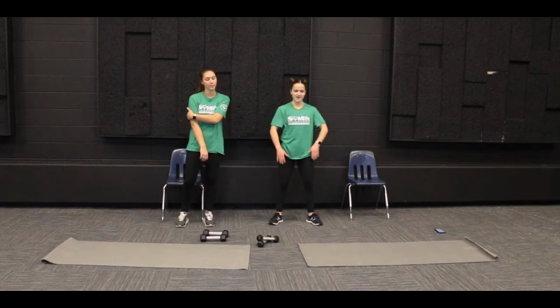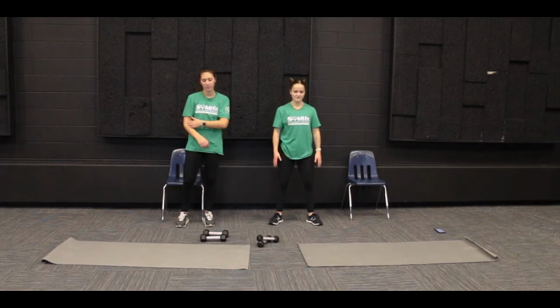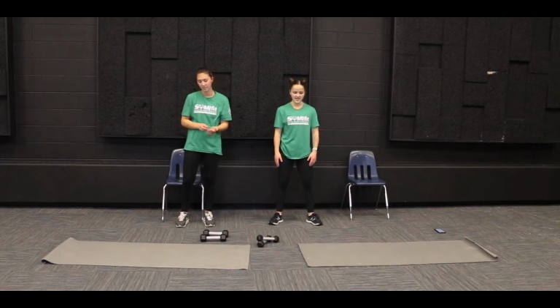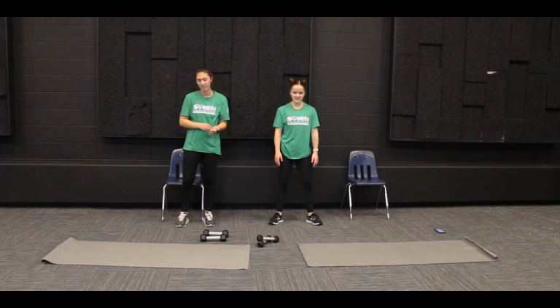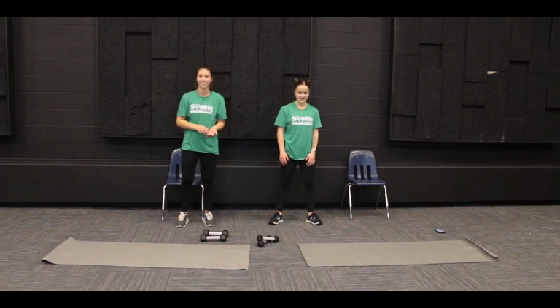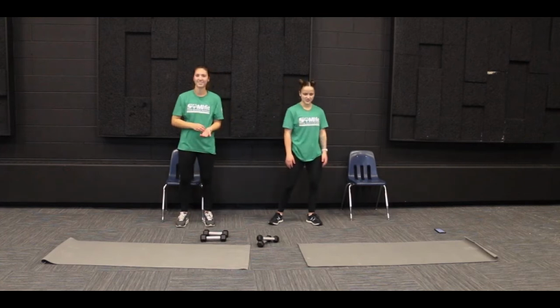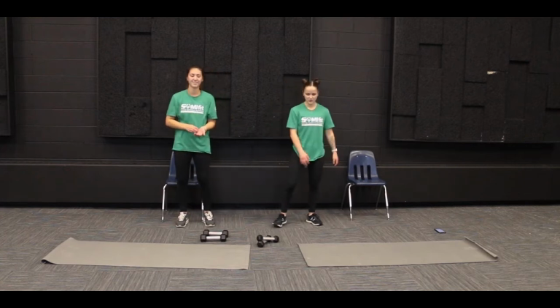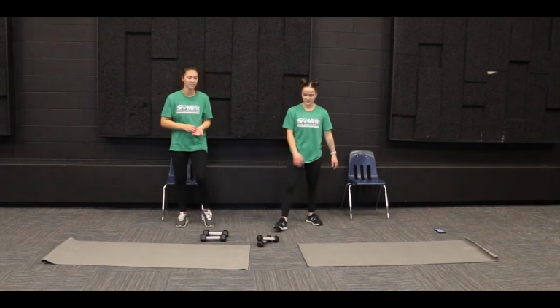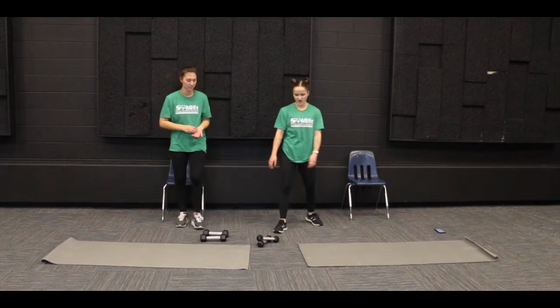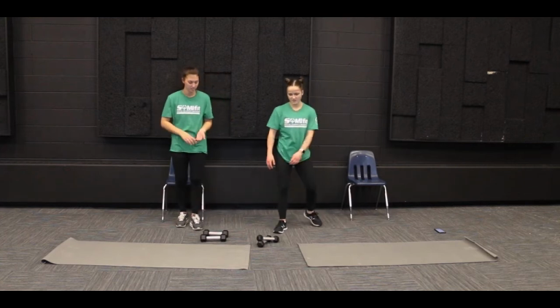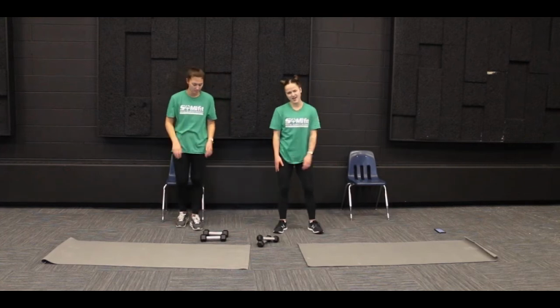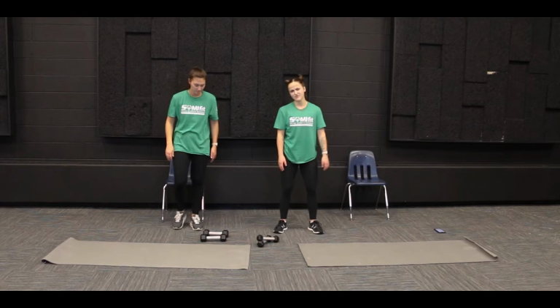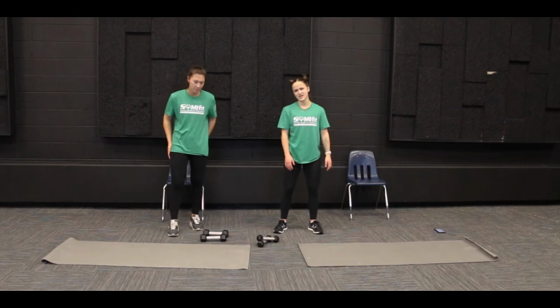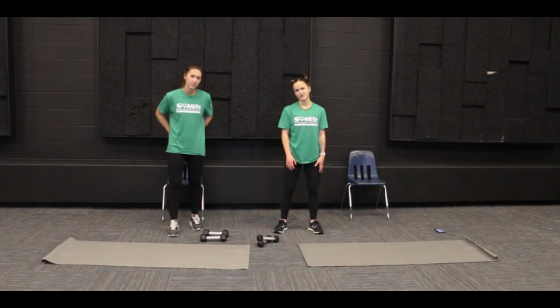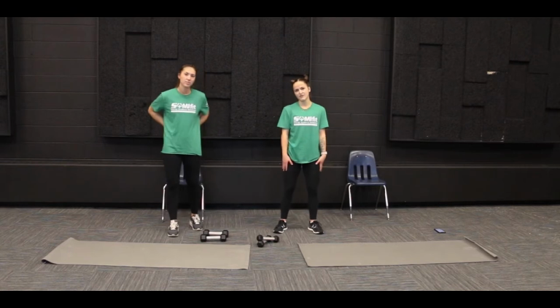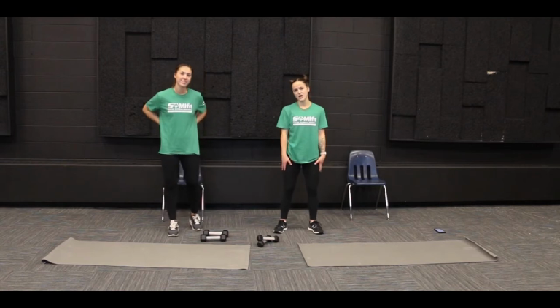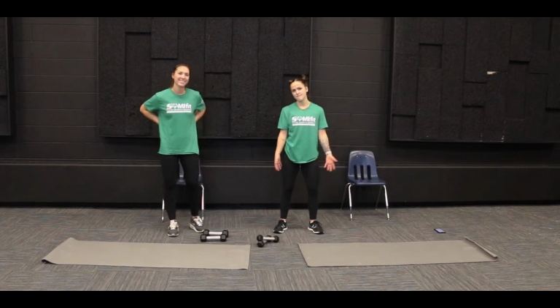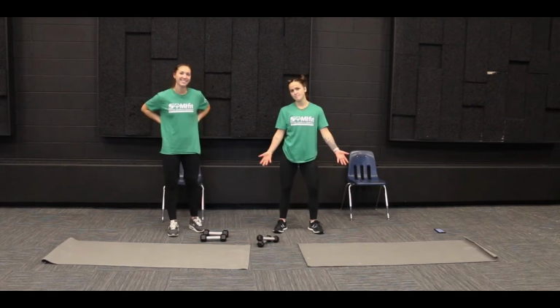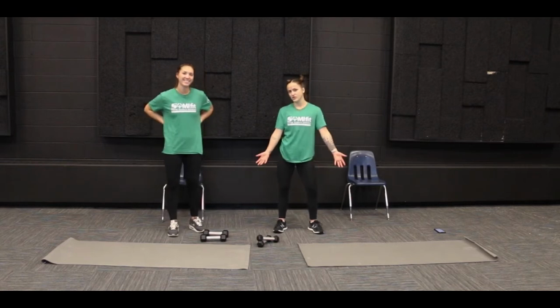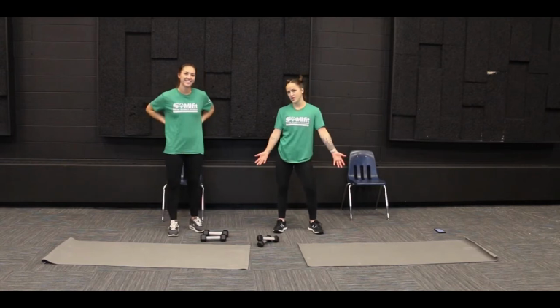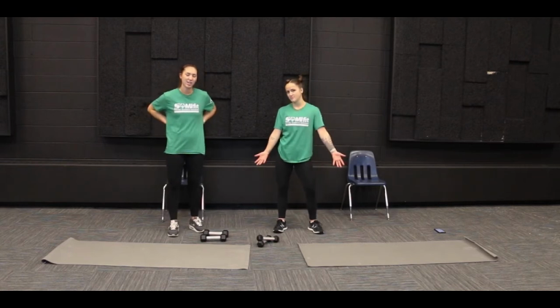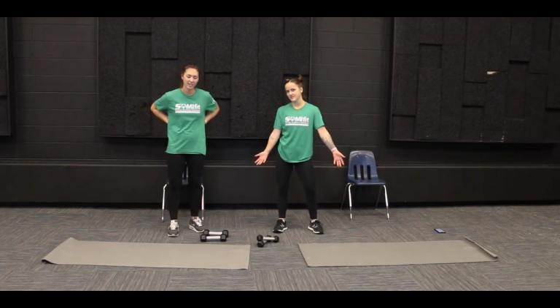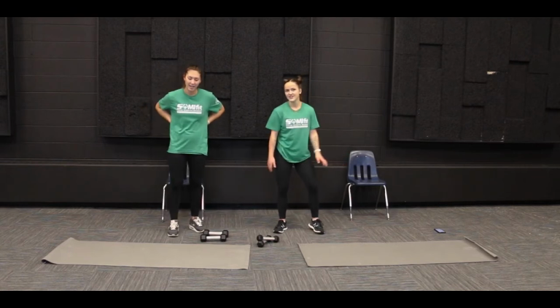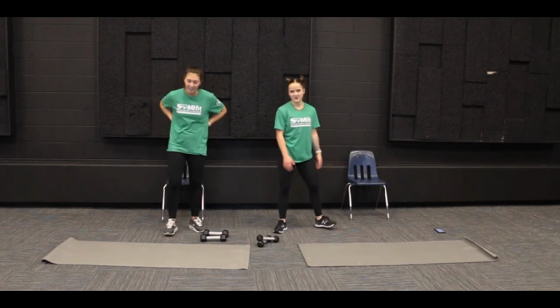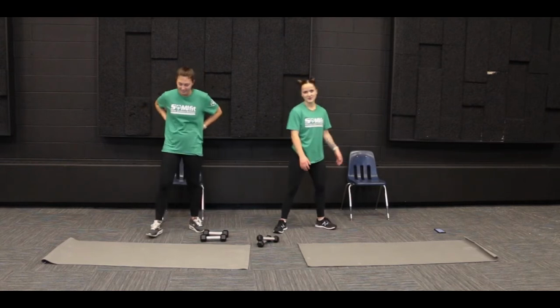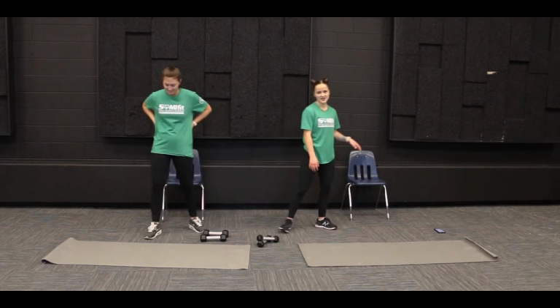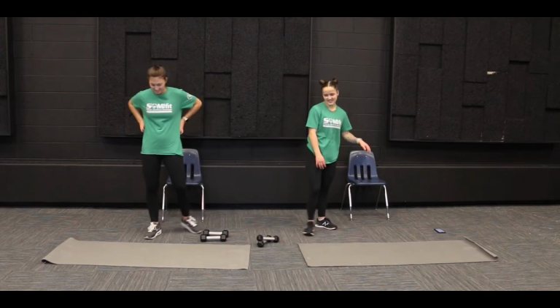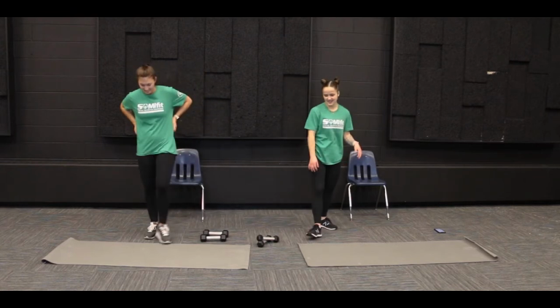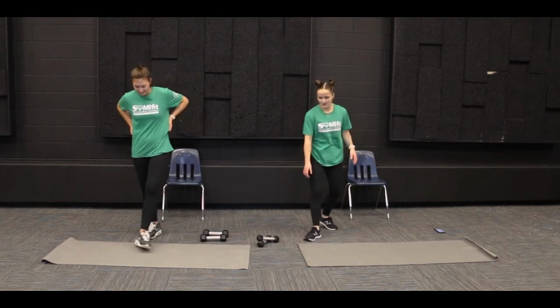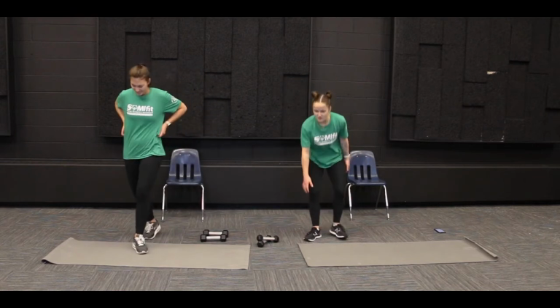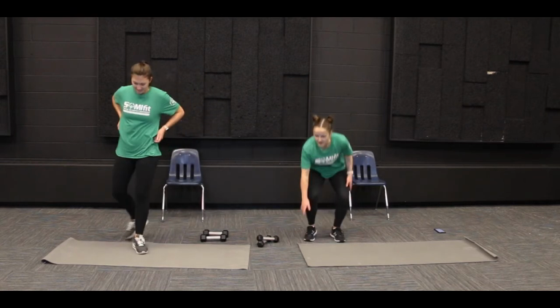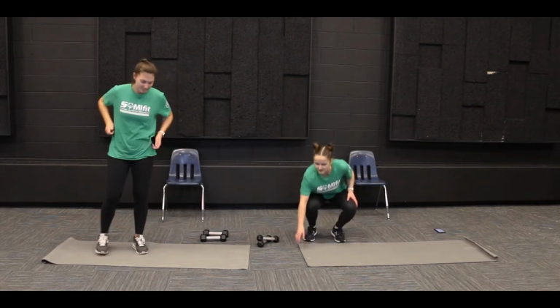All right, so we're gonna start with everybody's favorite — push-ups. So we're gonna want to get down on the ground.